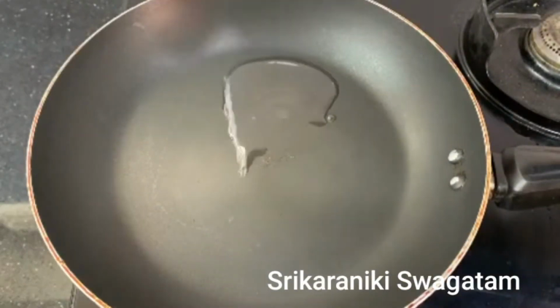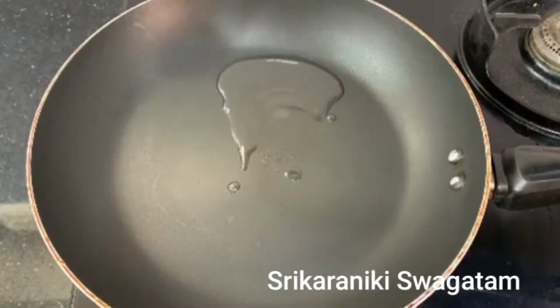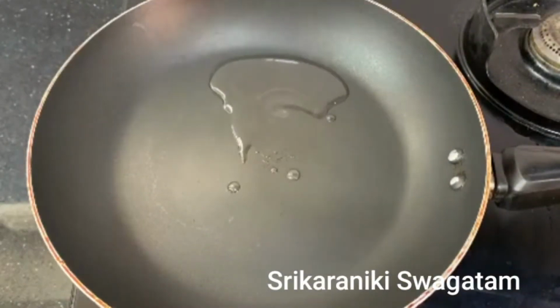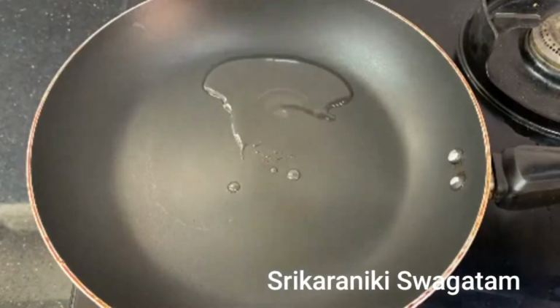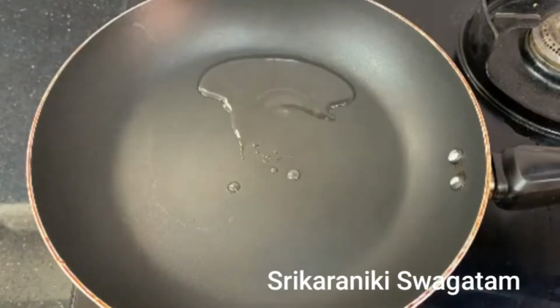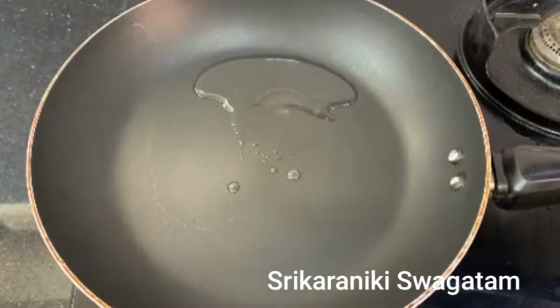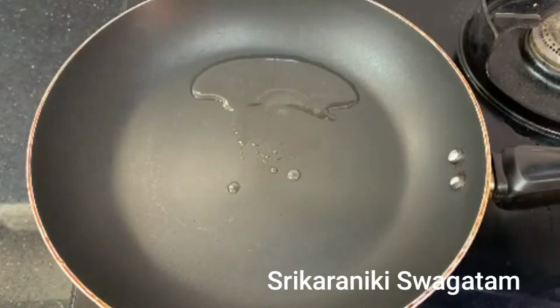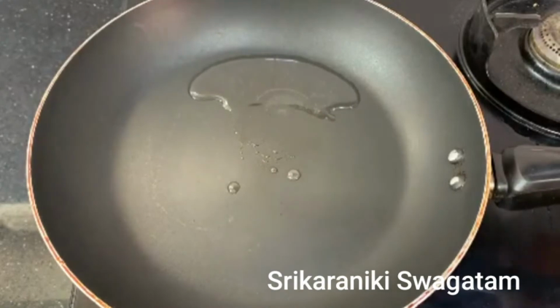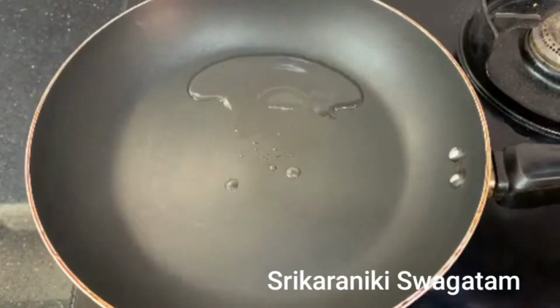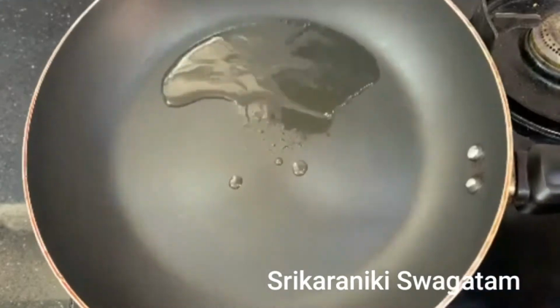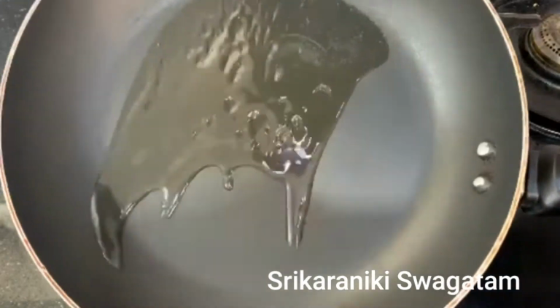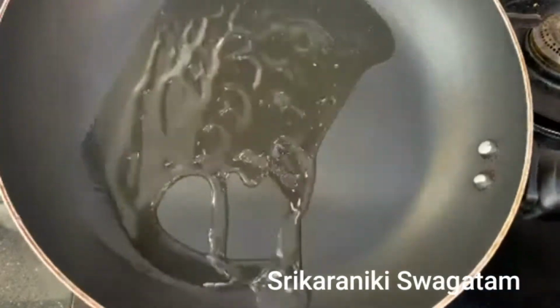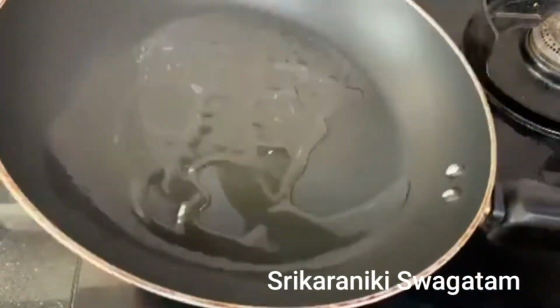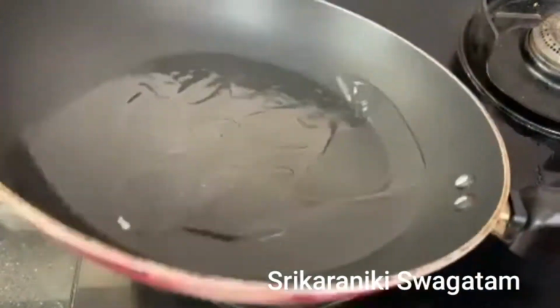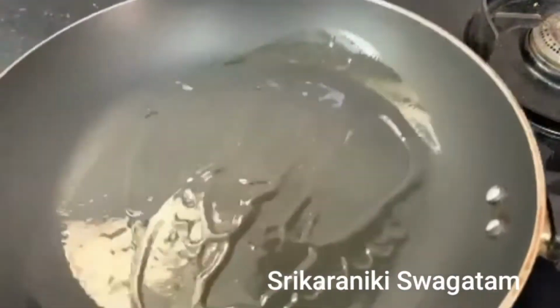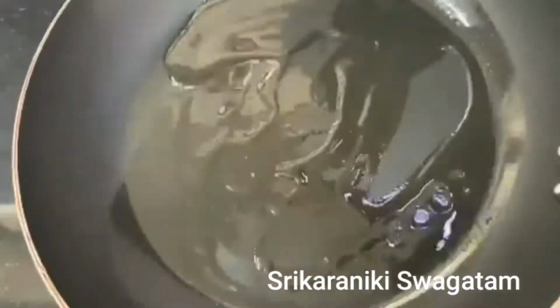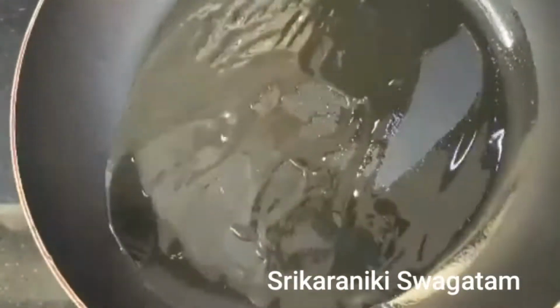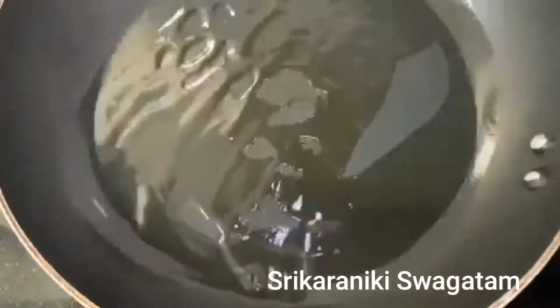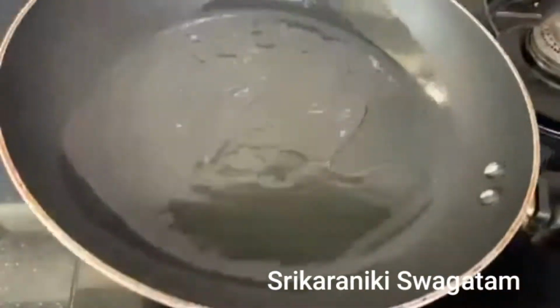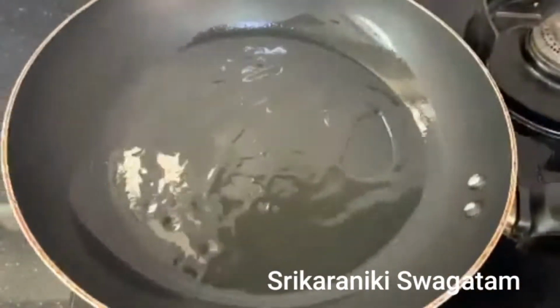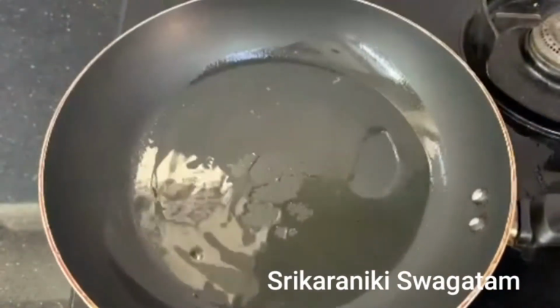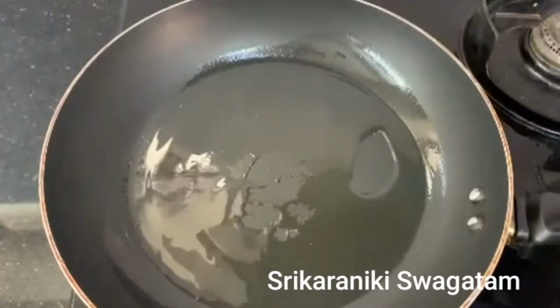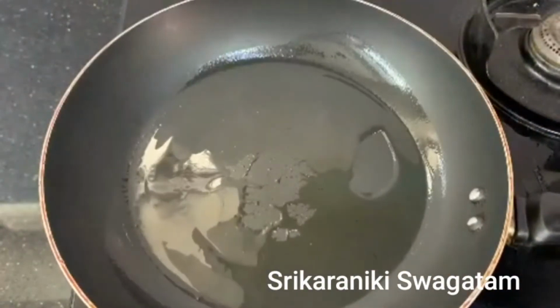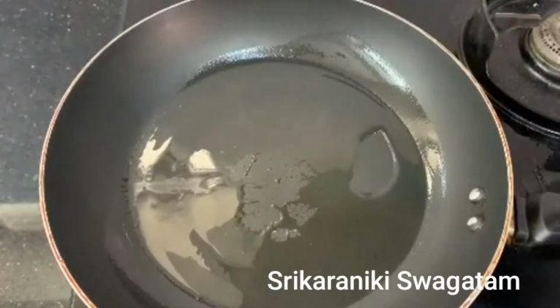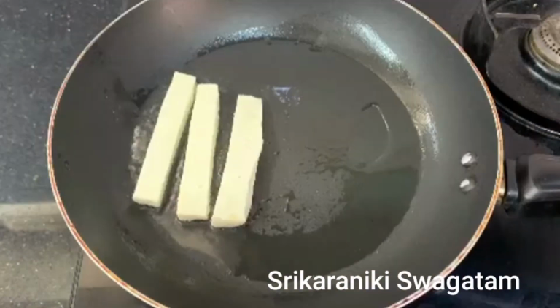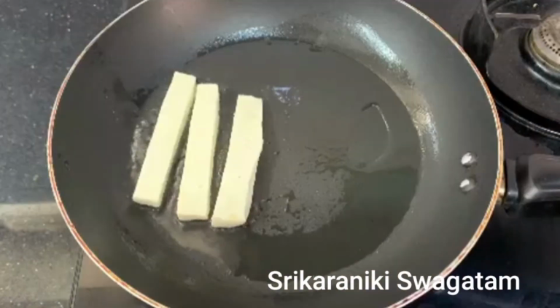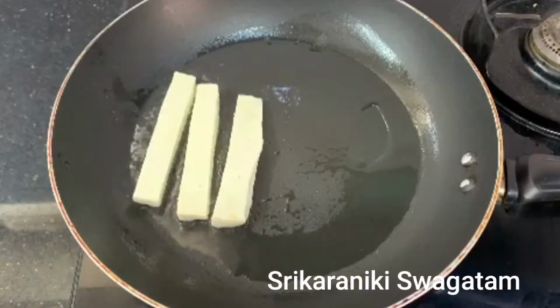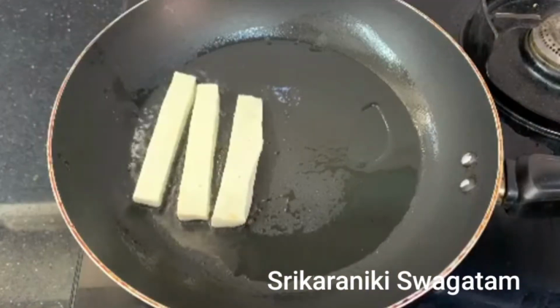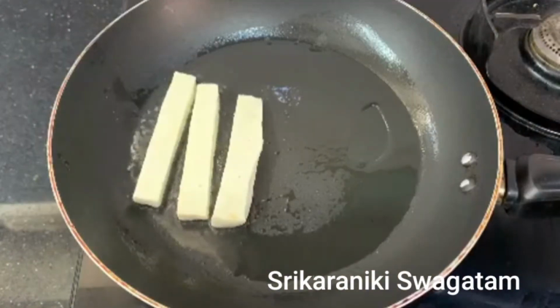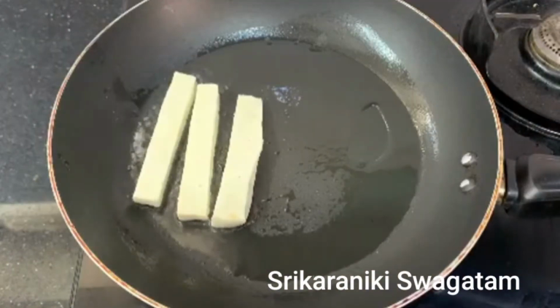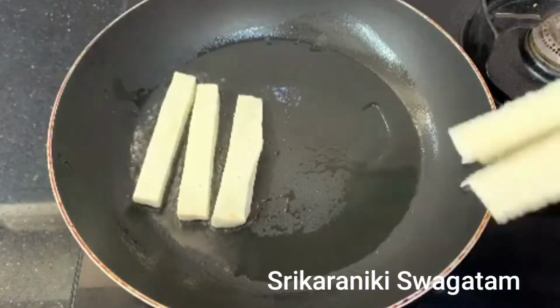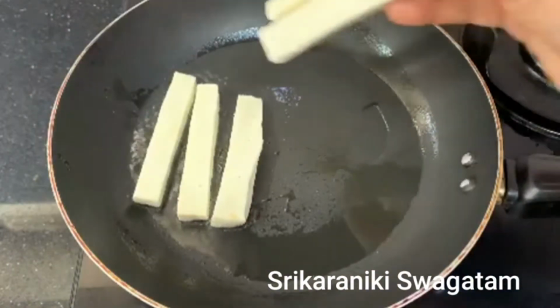I am going to show you a little bit of a pan. I am going to add a tablespoon of oil.